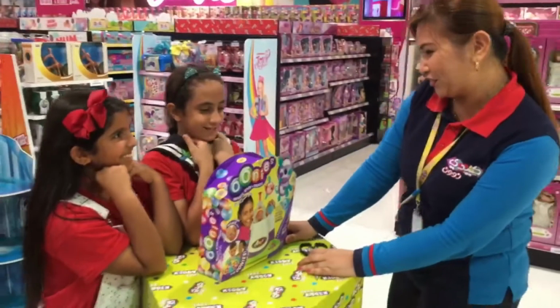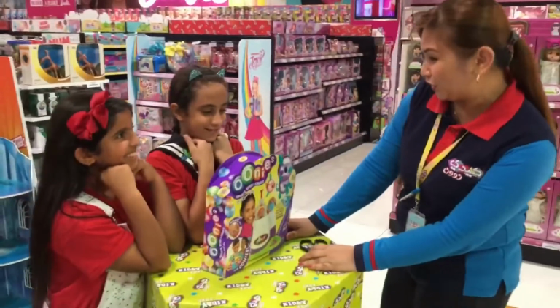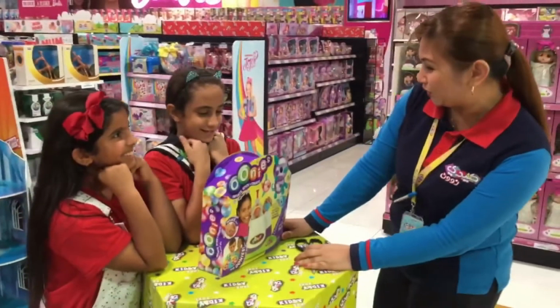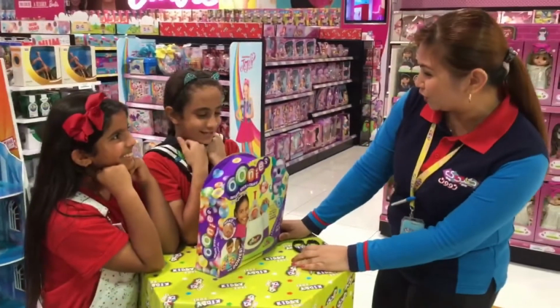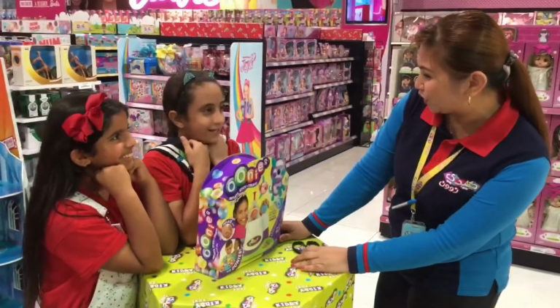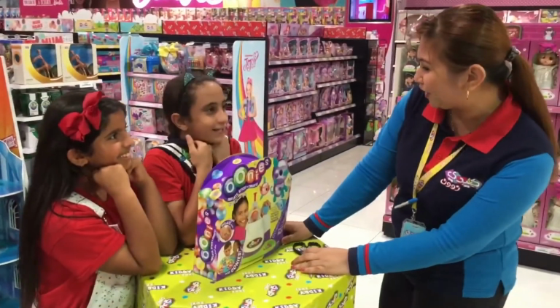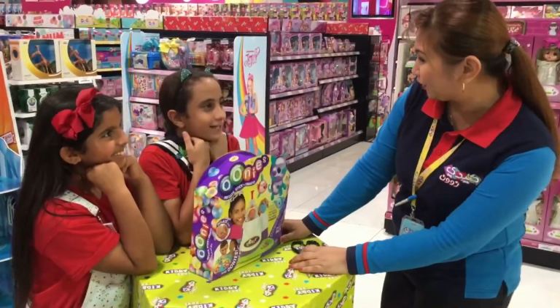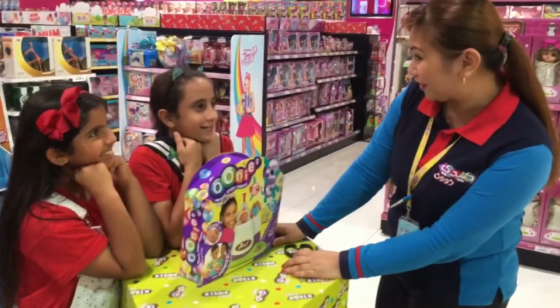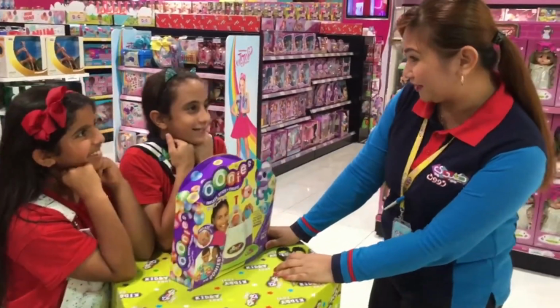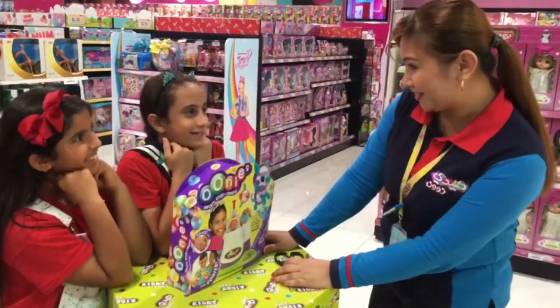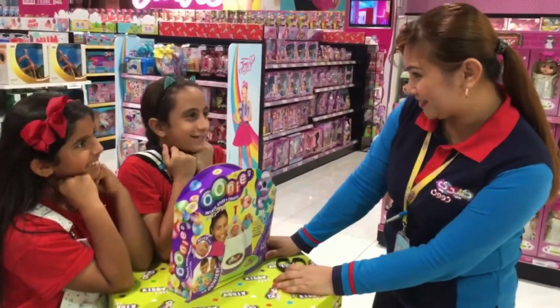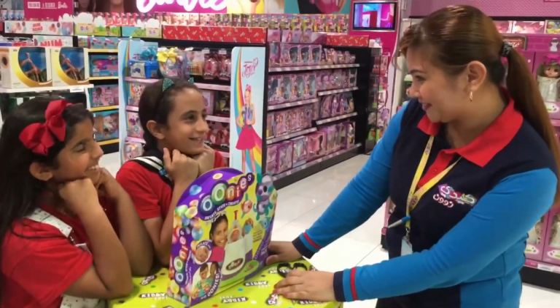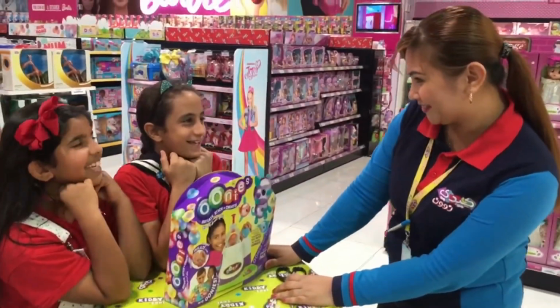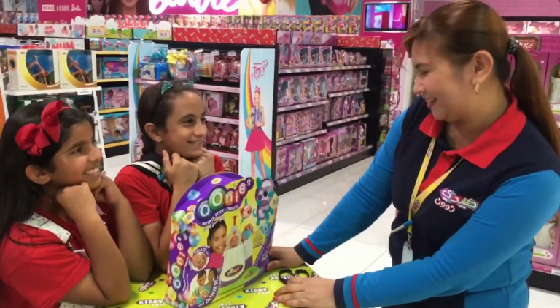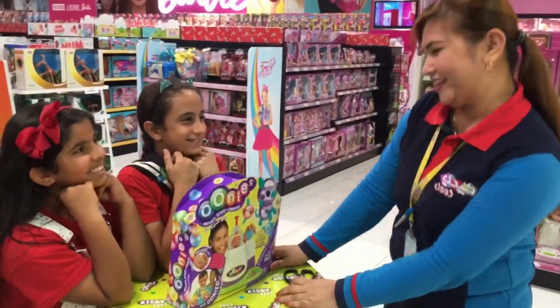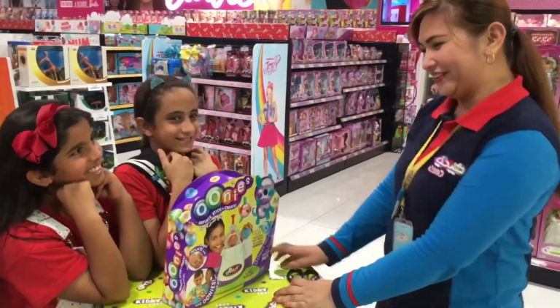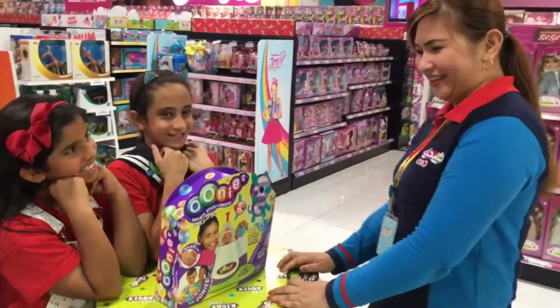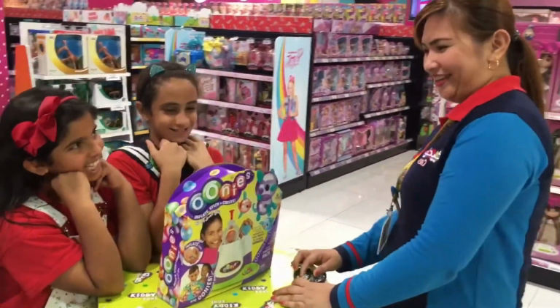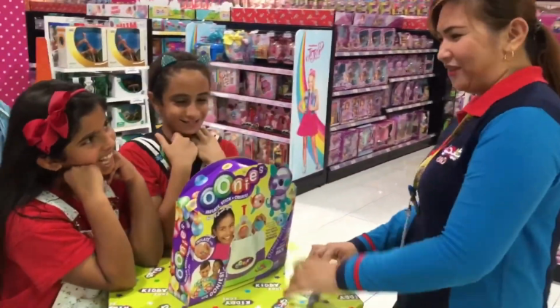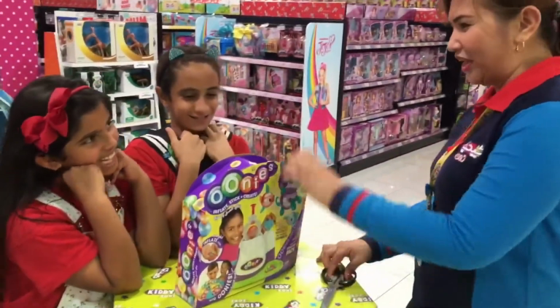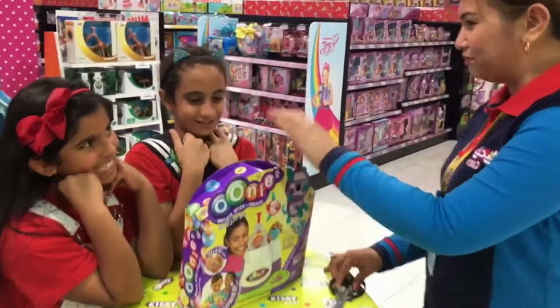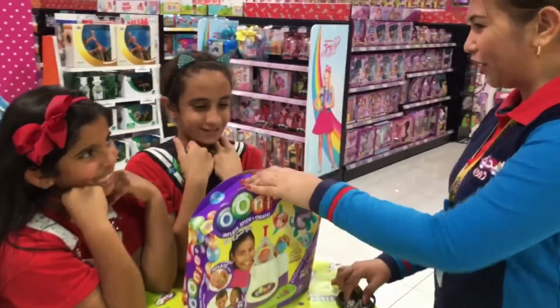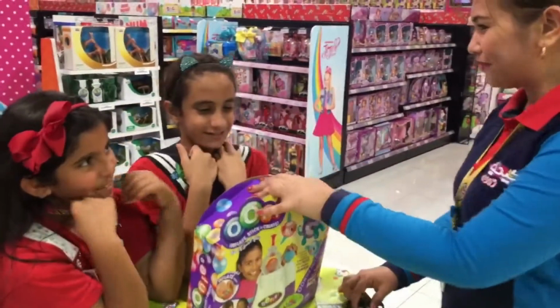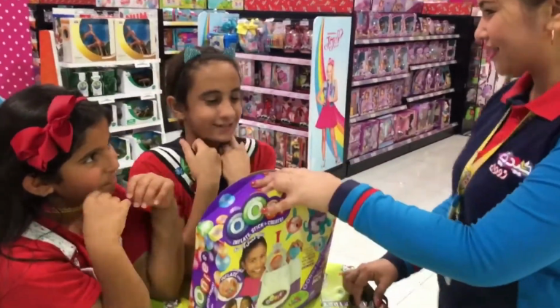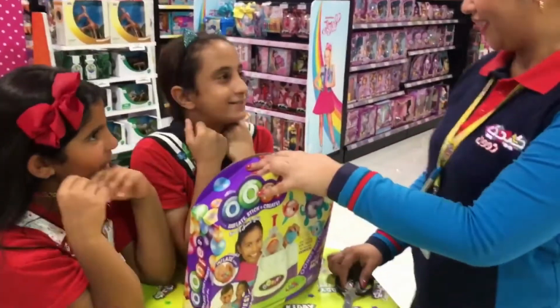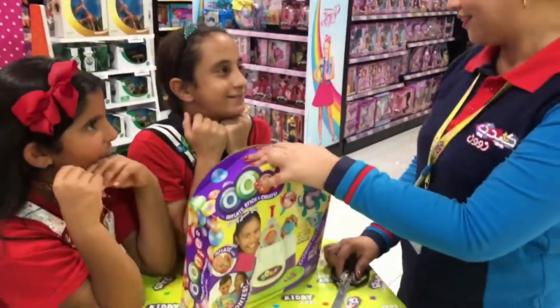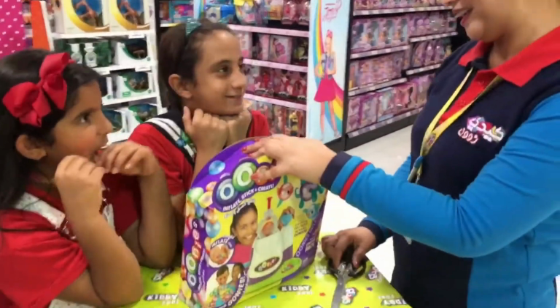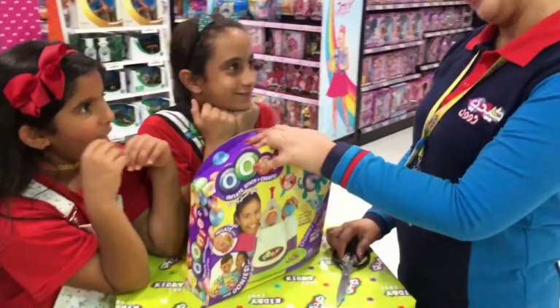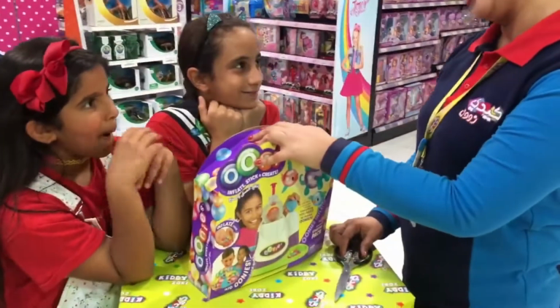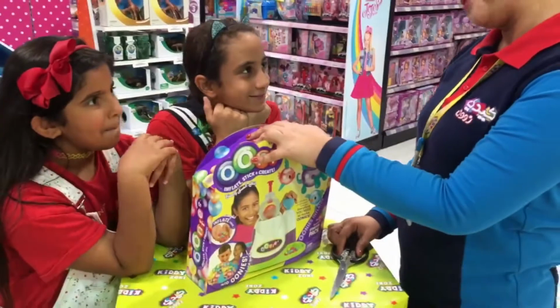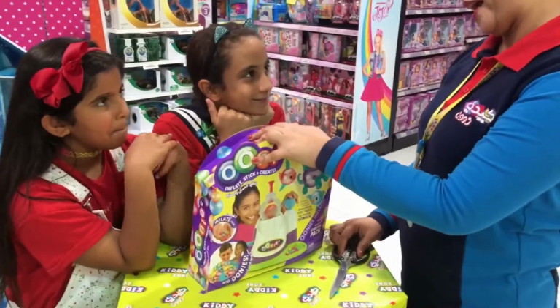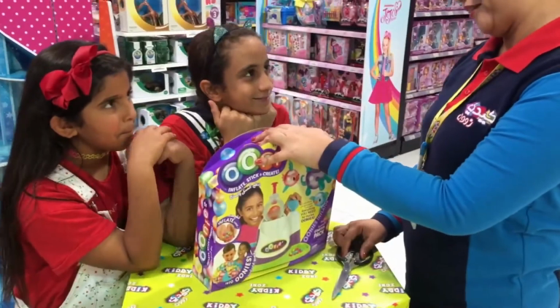So you're going to show me how to make one piece? I will help you unbox again and then show me how.